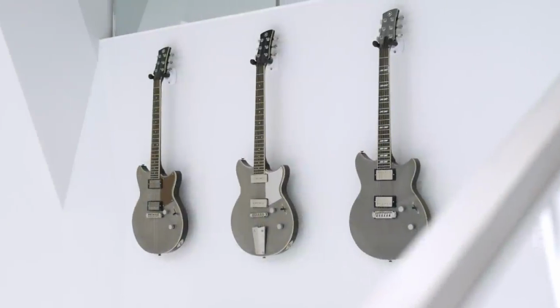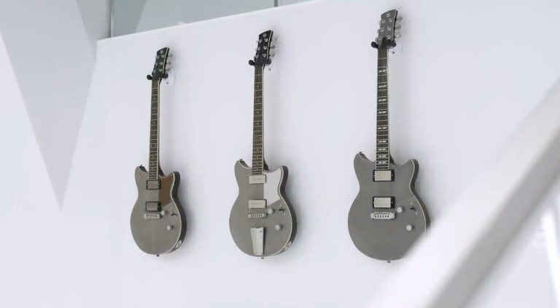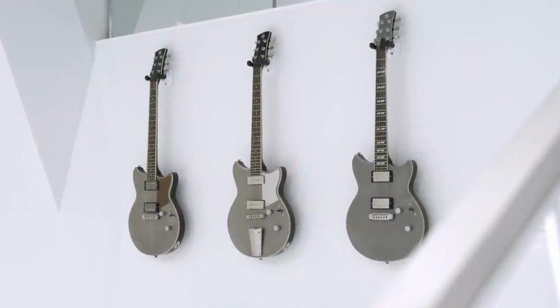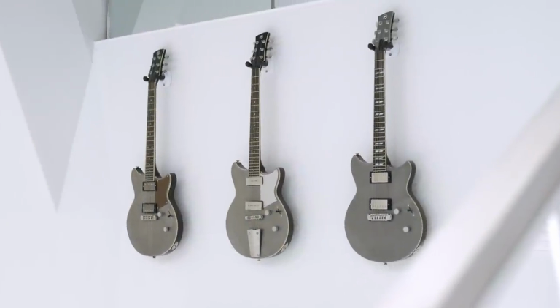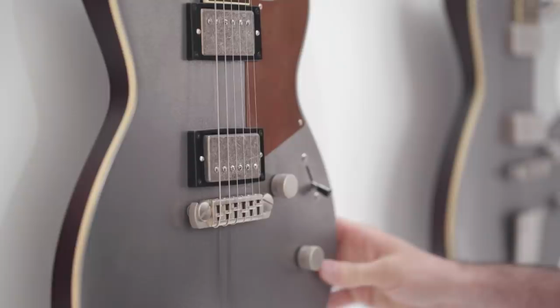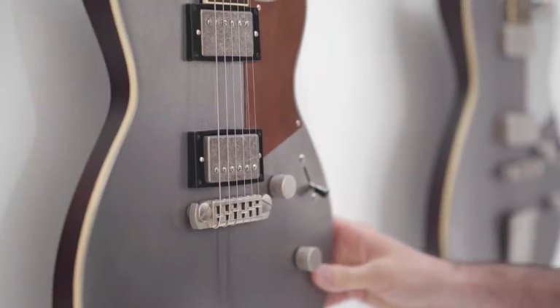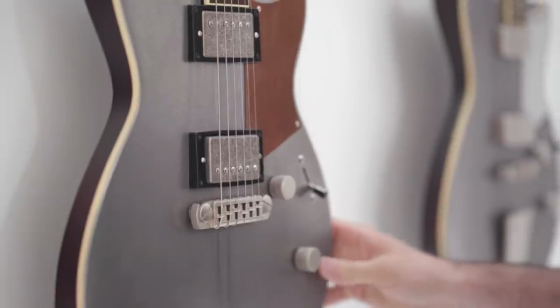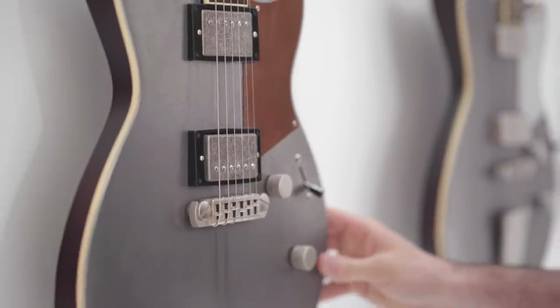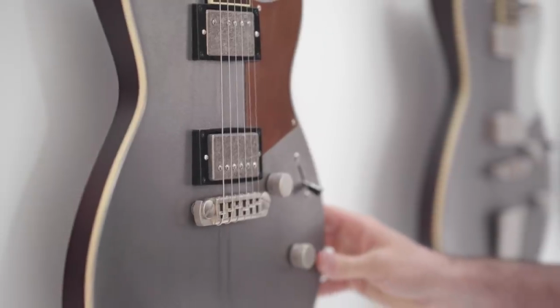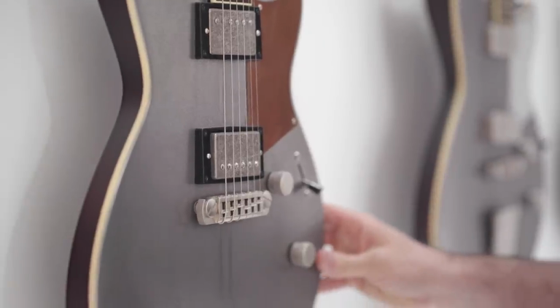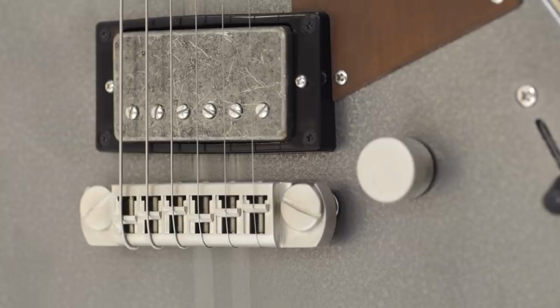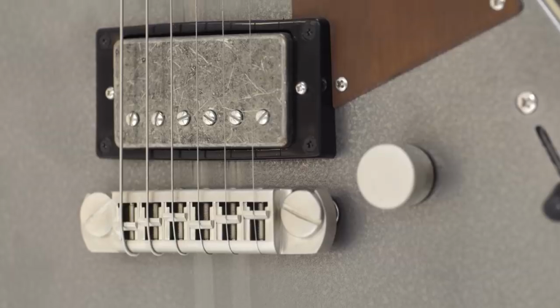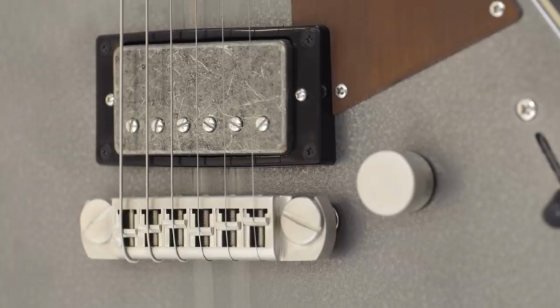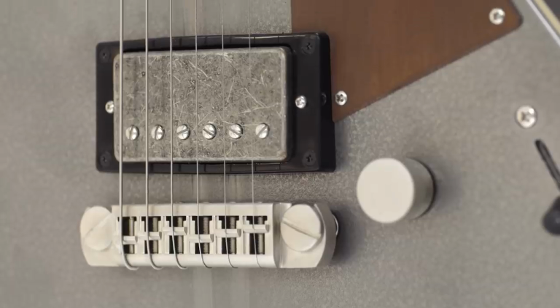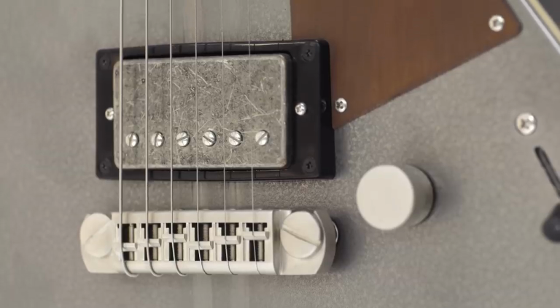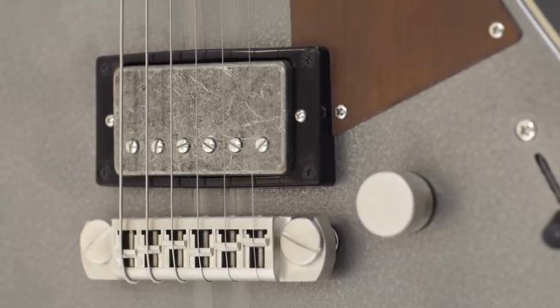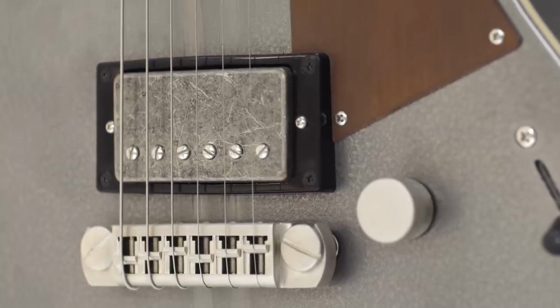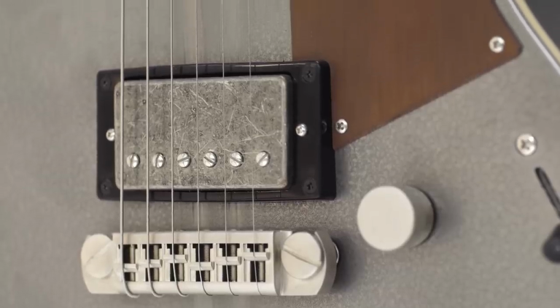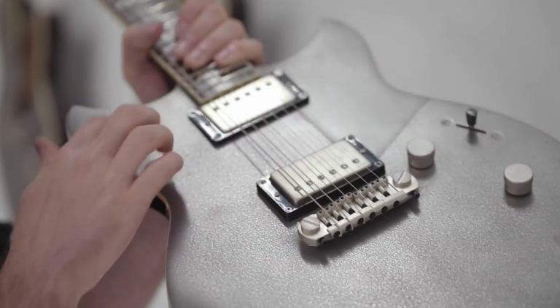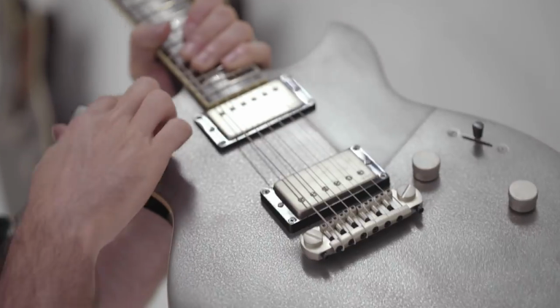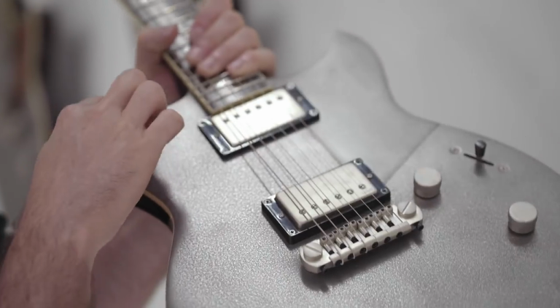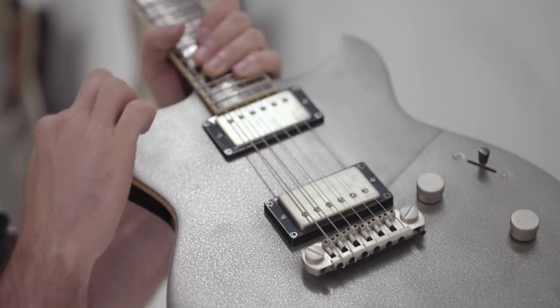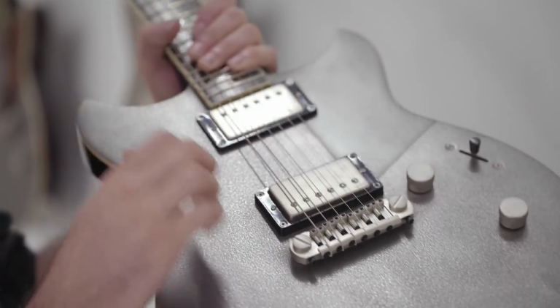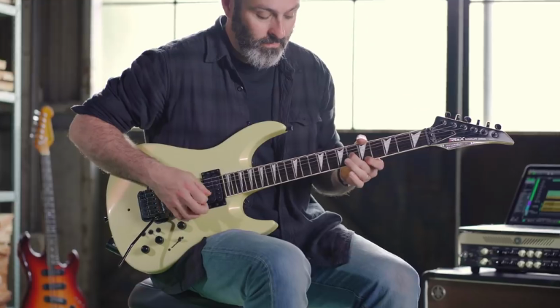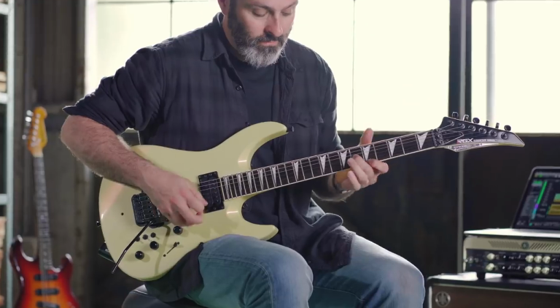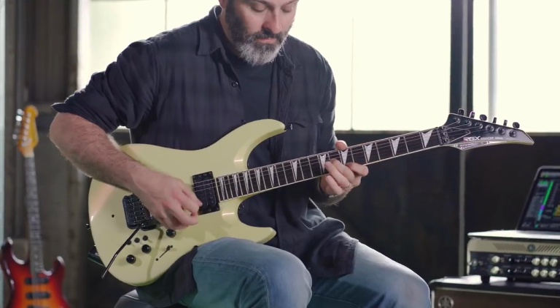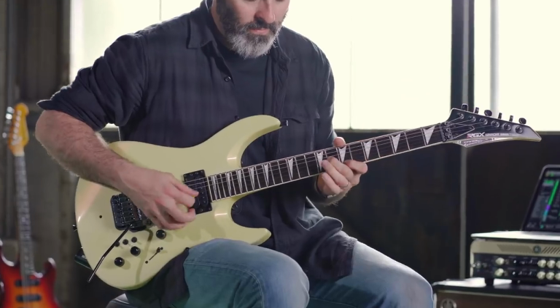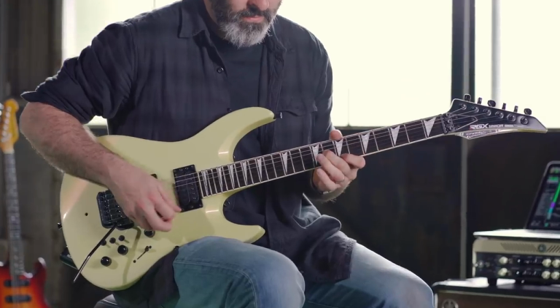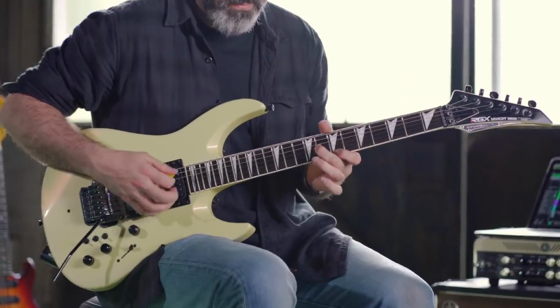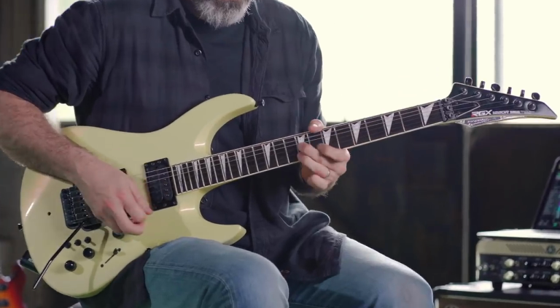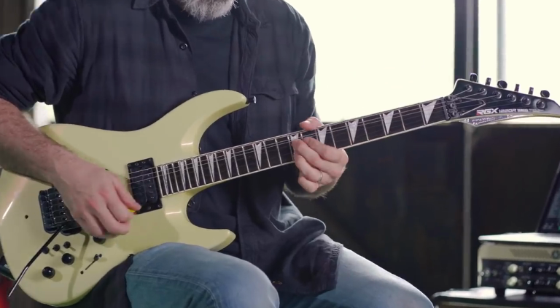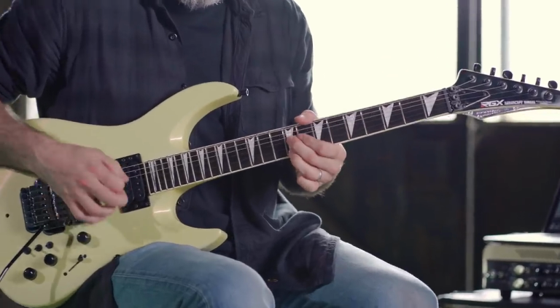Look at that. This is a Revstar with a metal casing on the front, on the top — from 2017 for the Tokyo Motor Show.